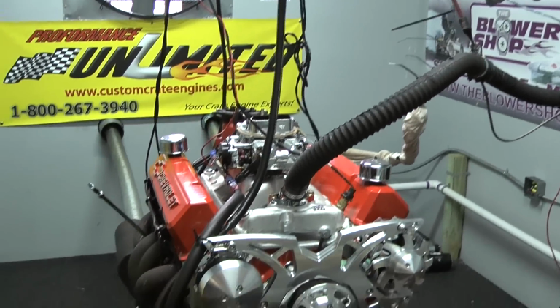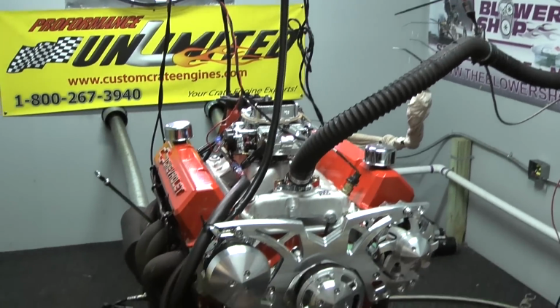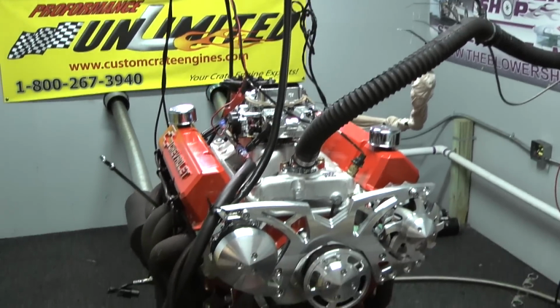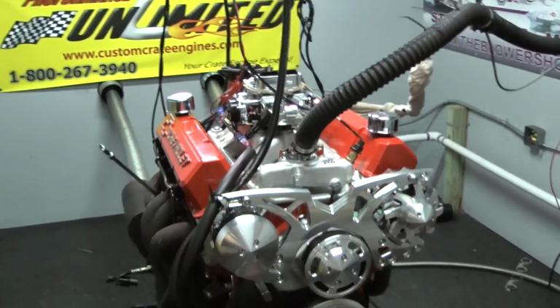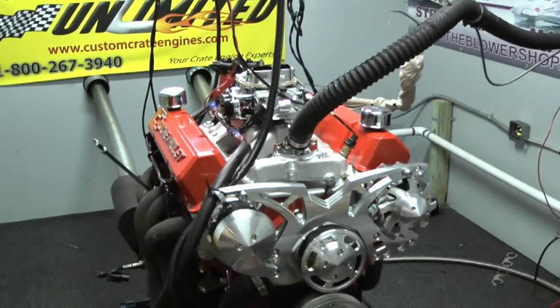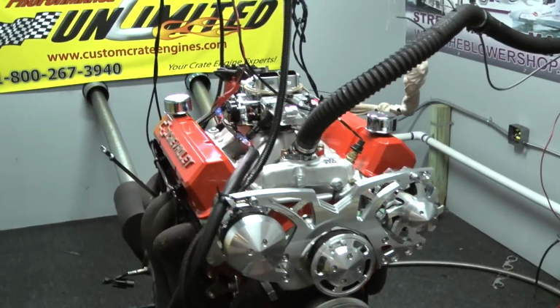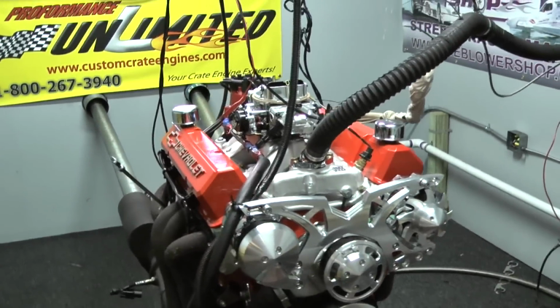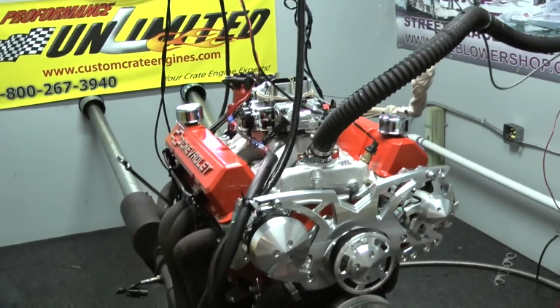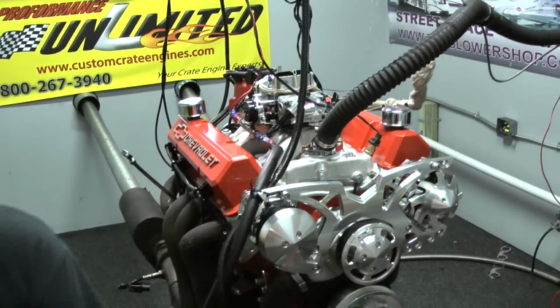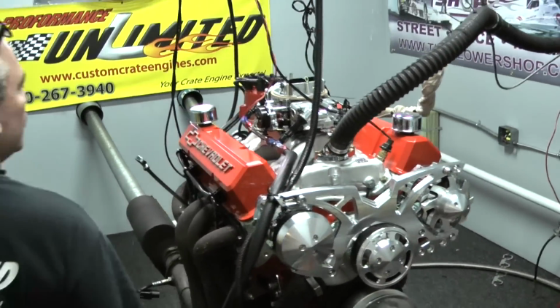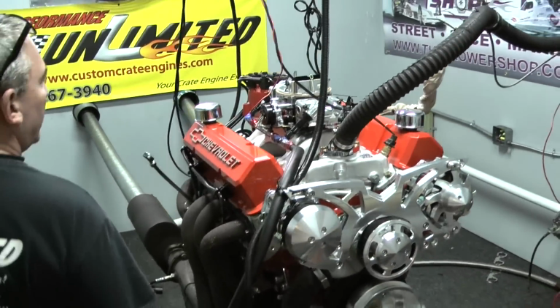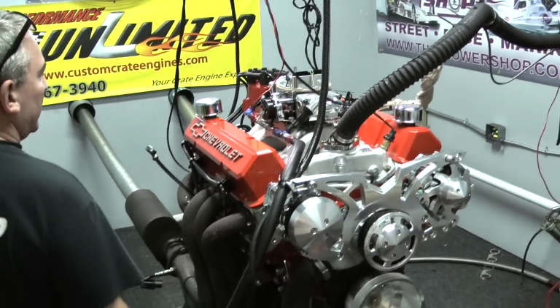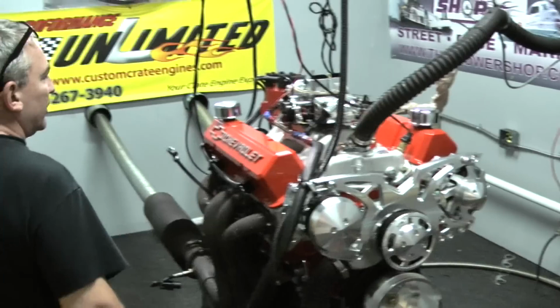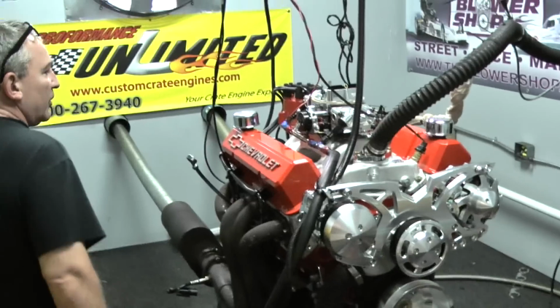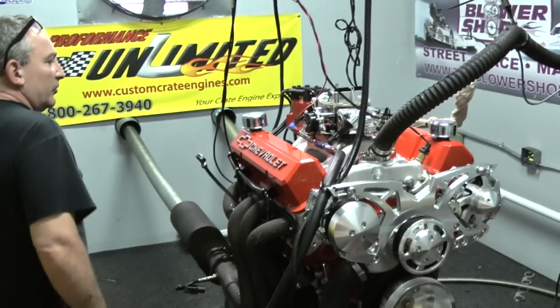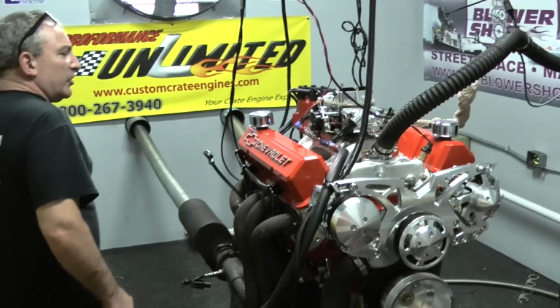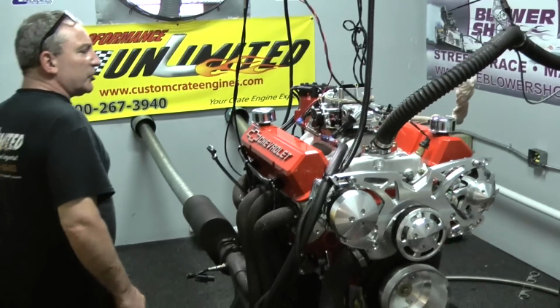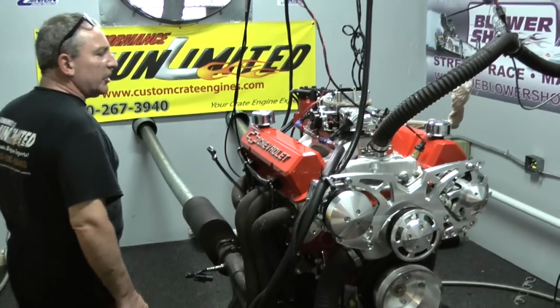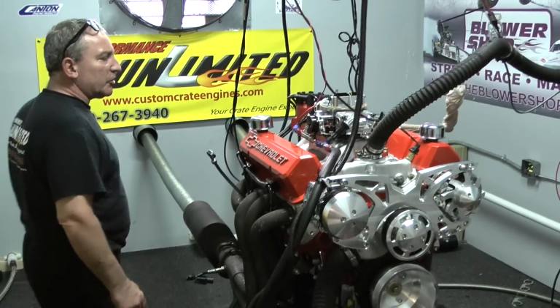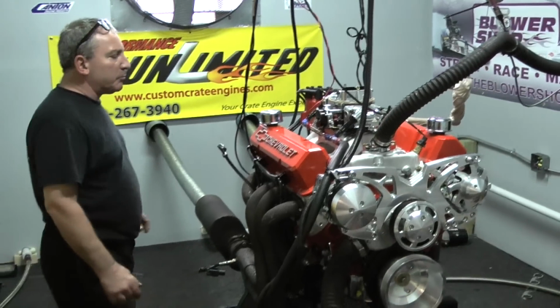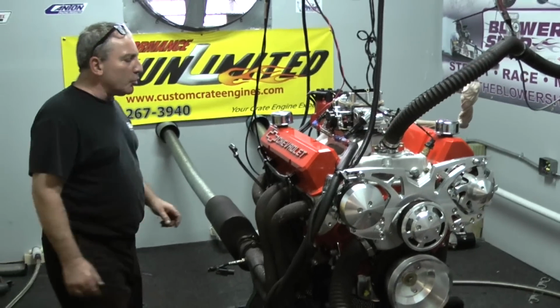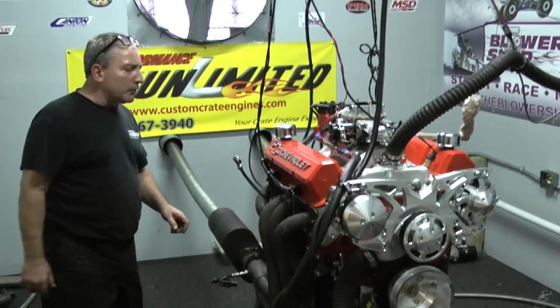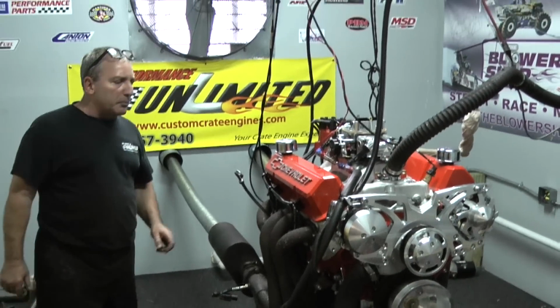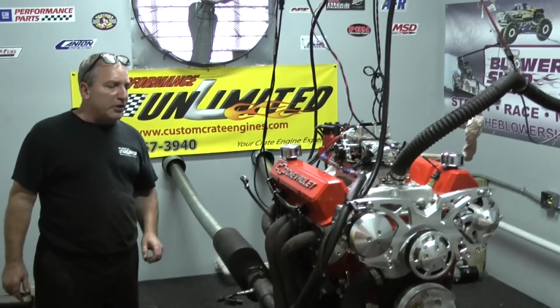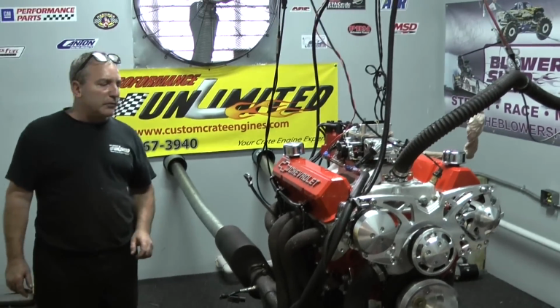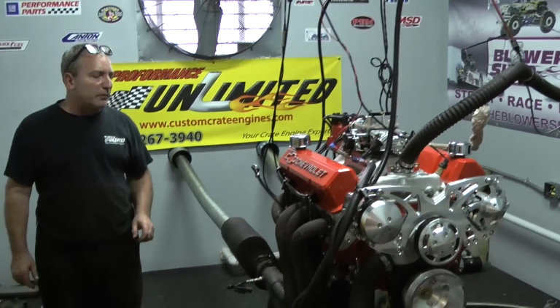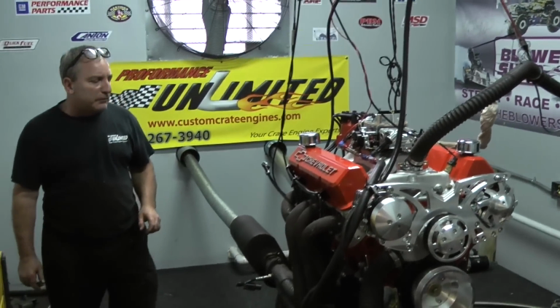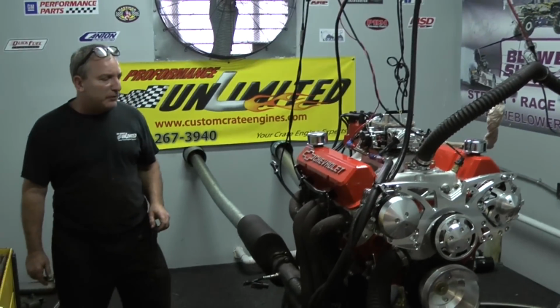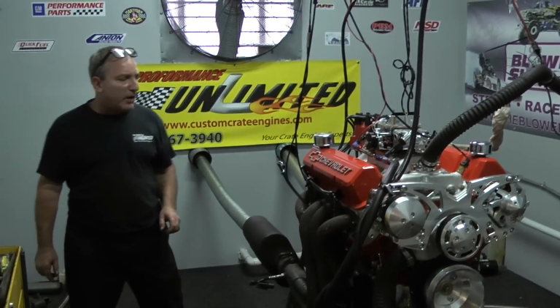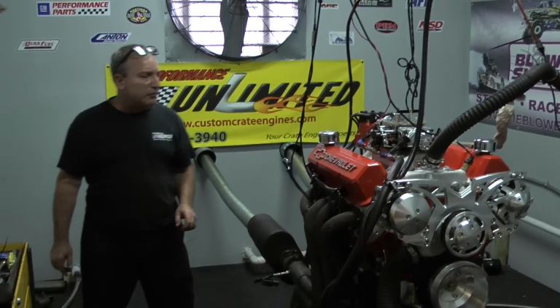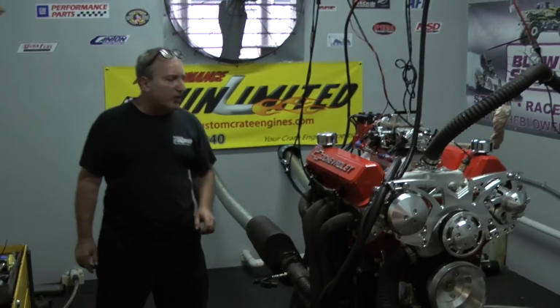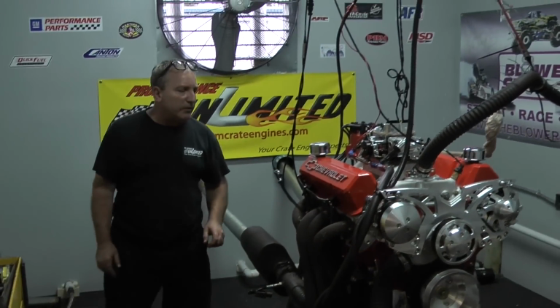This is going into a 55 Chevy. This thing is a beautiful piece for a 55 Chevy.